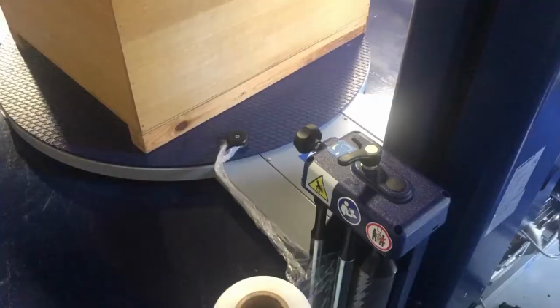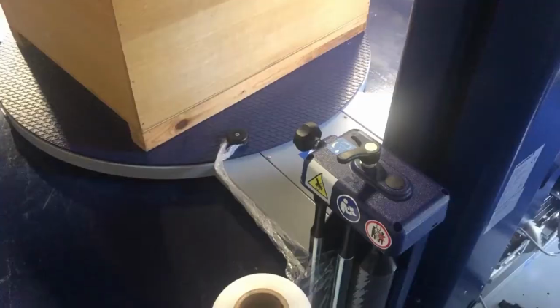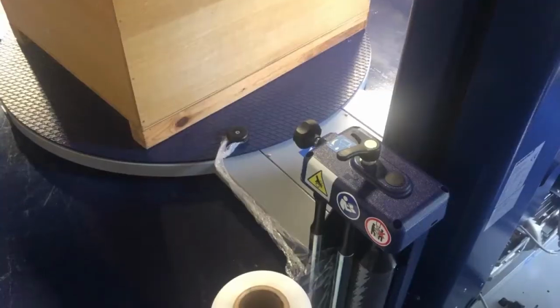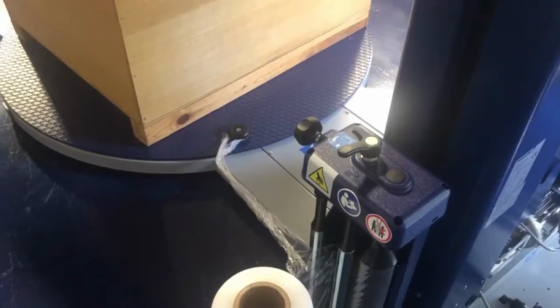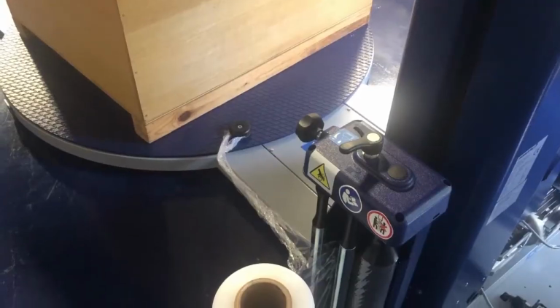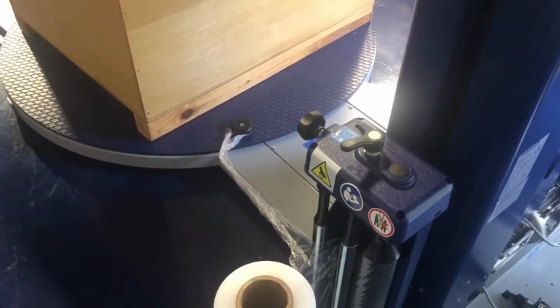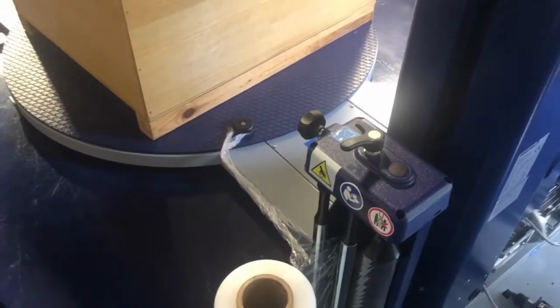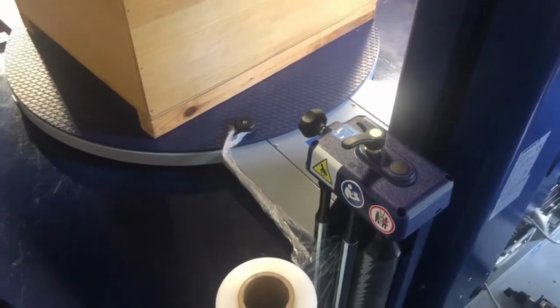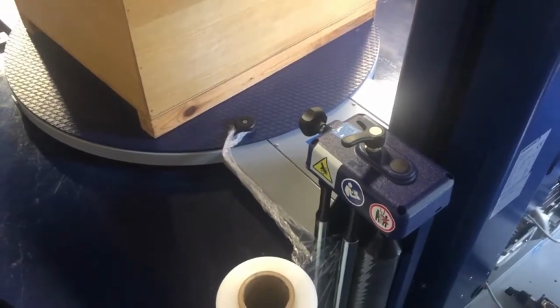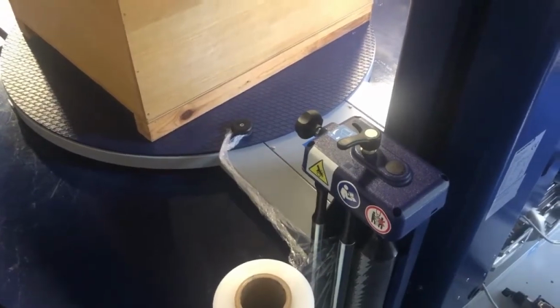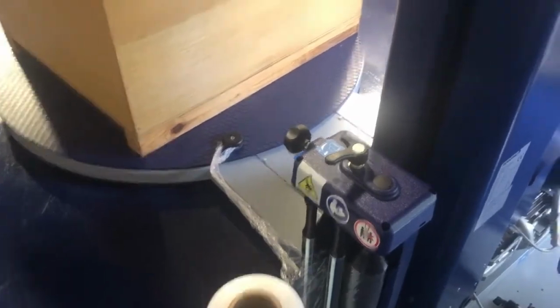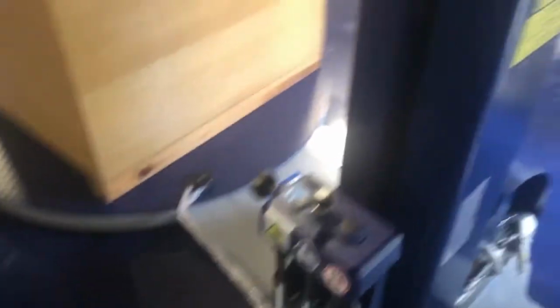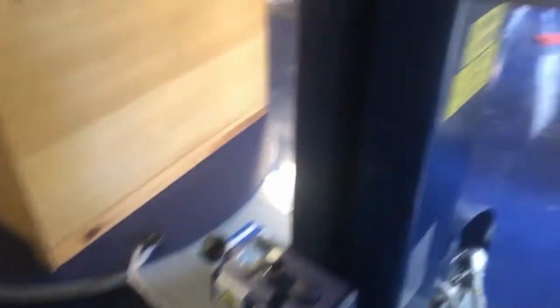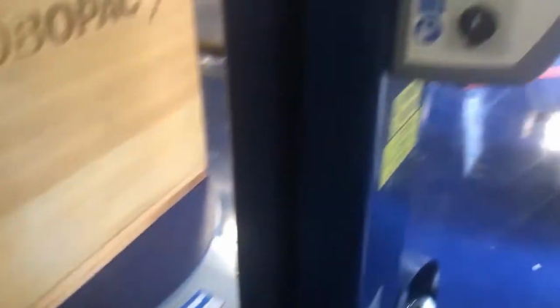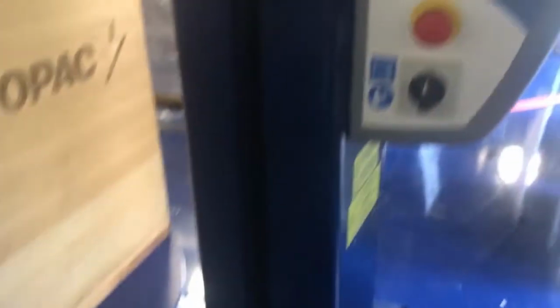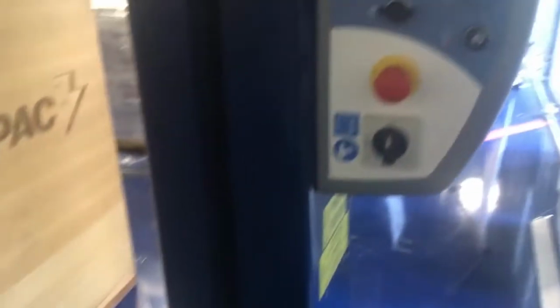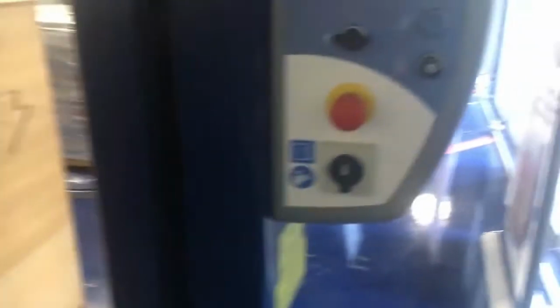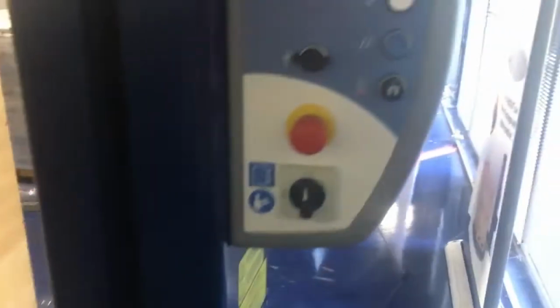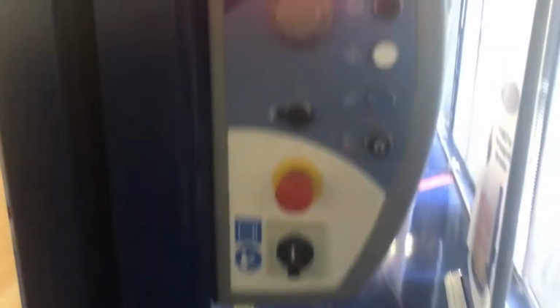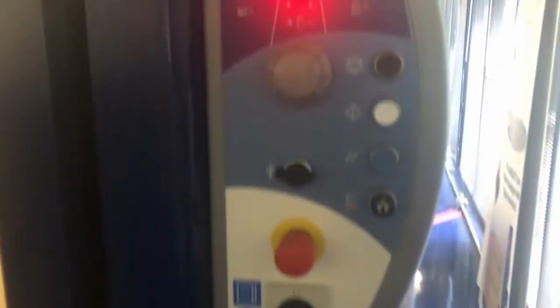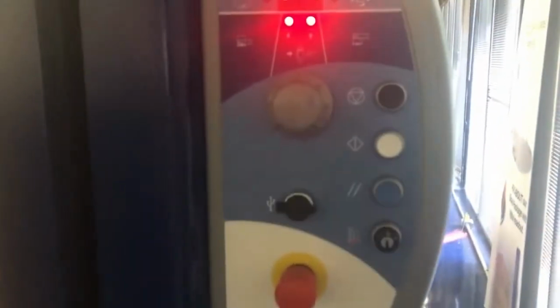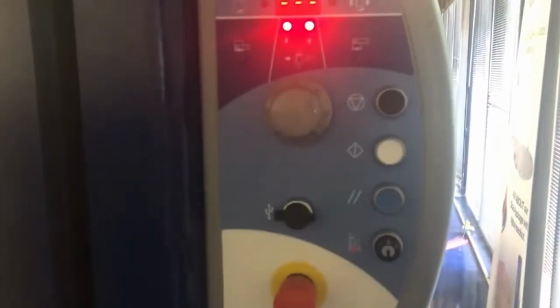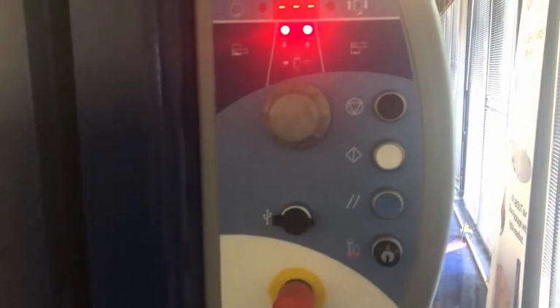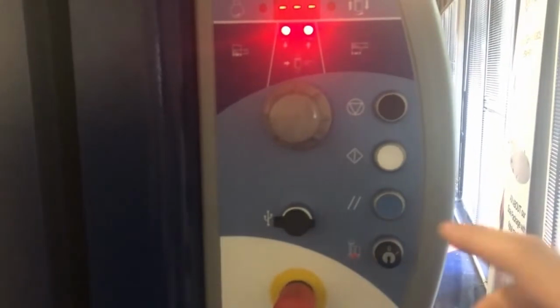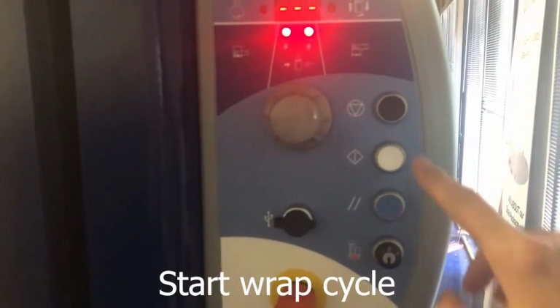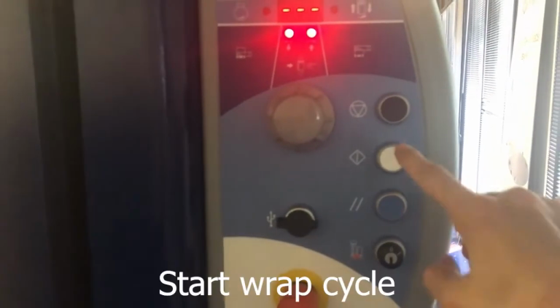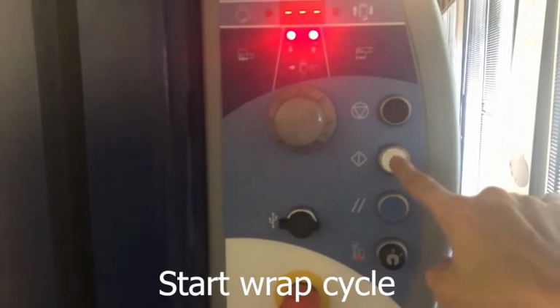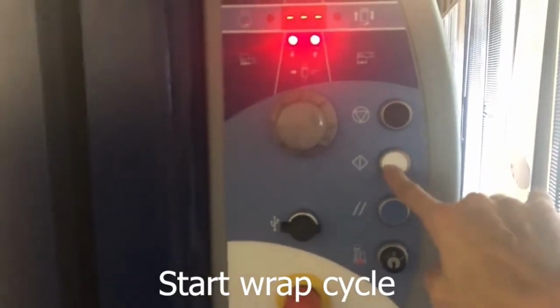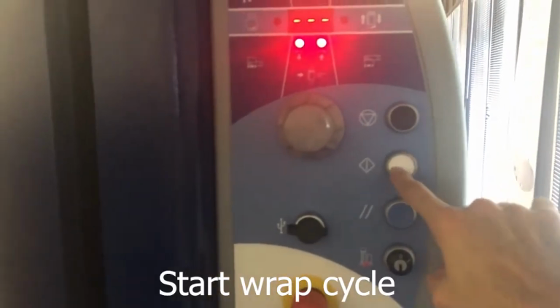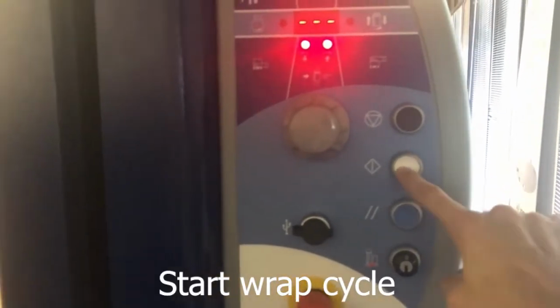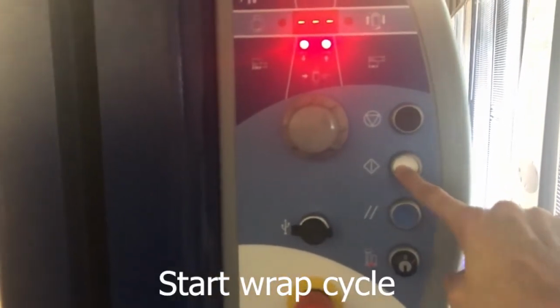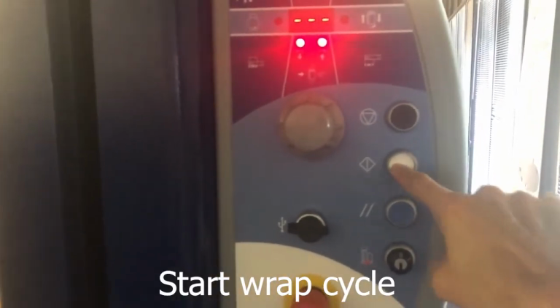Once you're done with threading the film, you can go back to the machine and start the cycle.